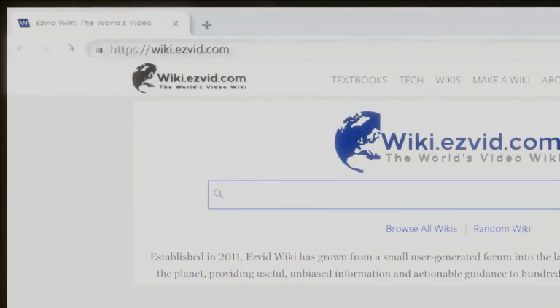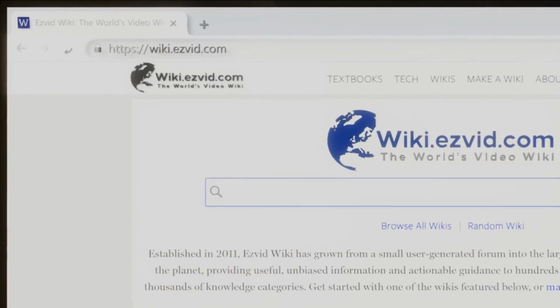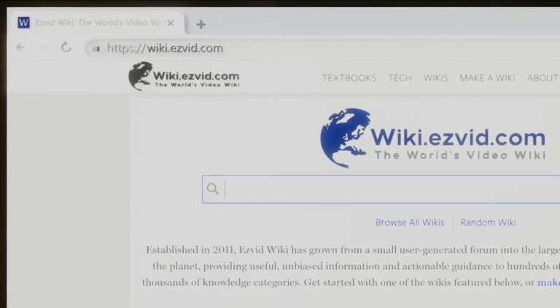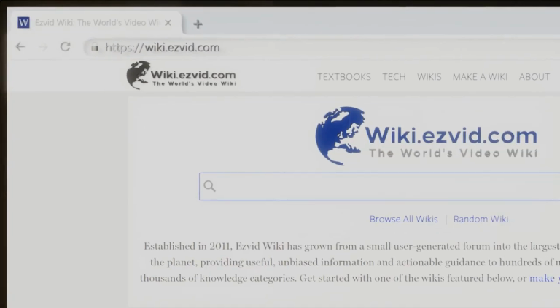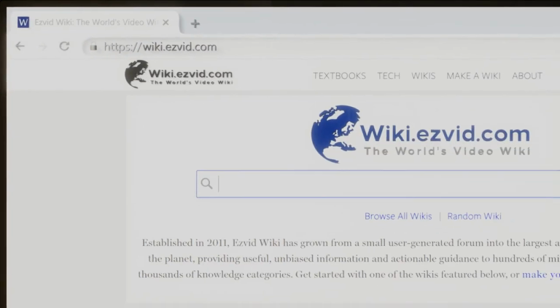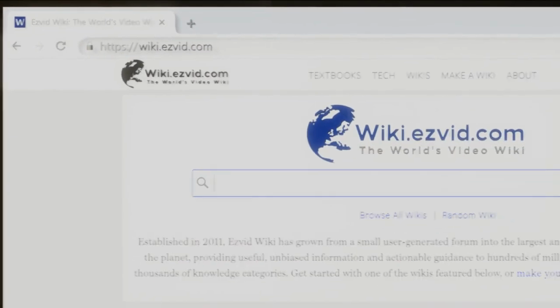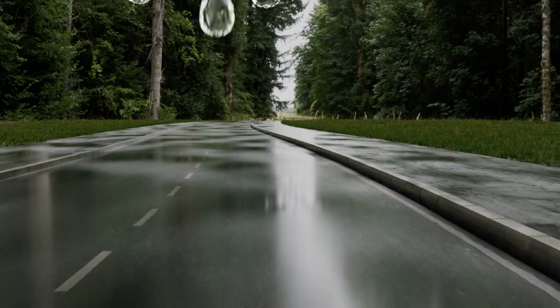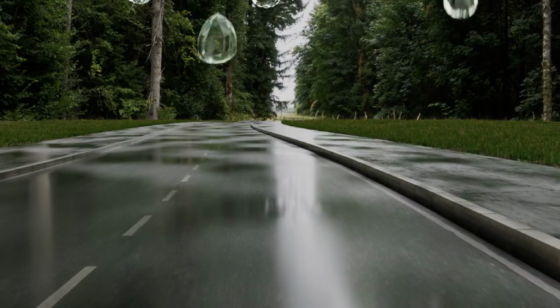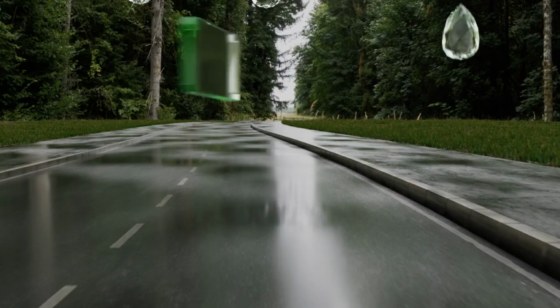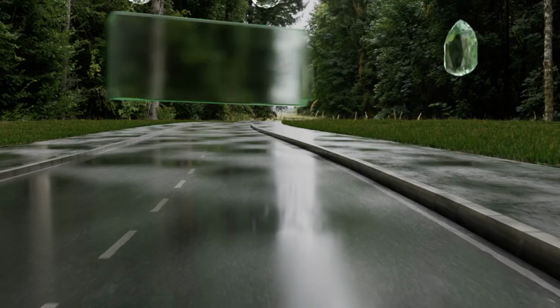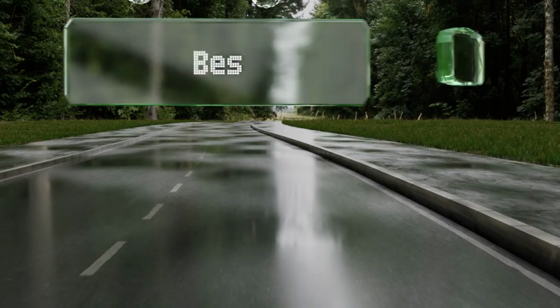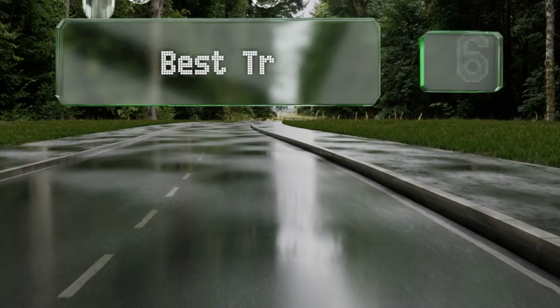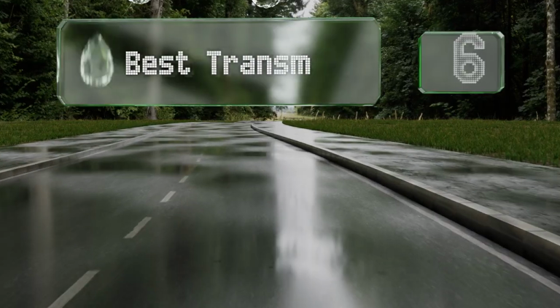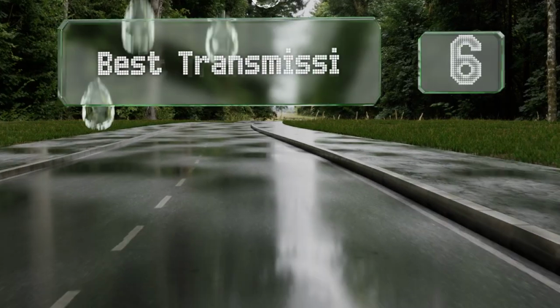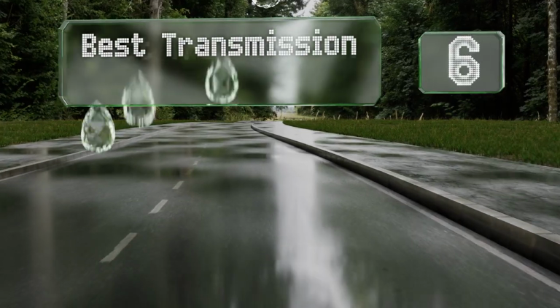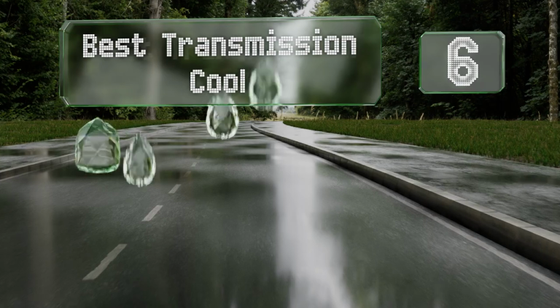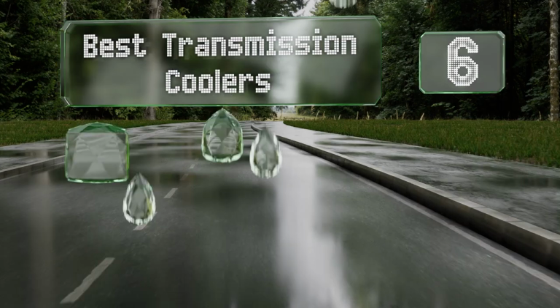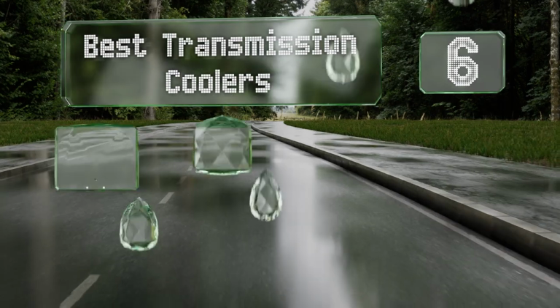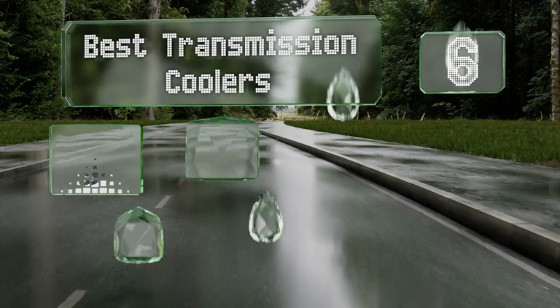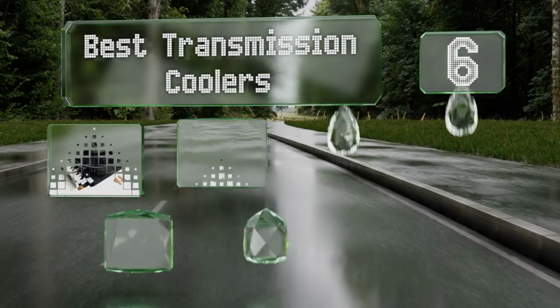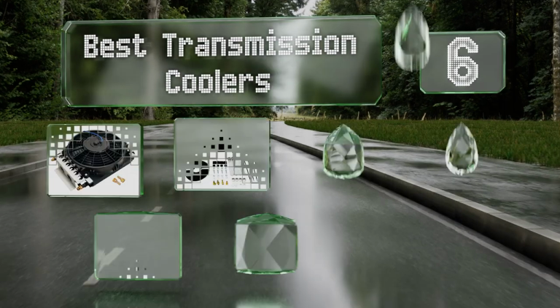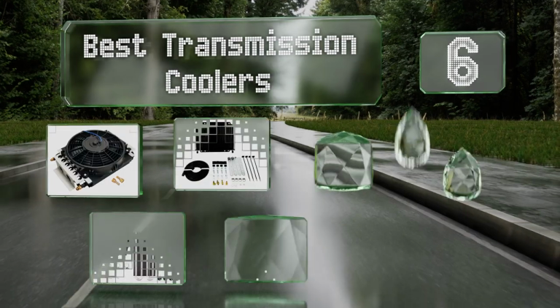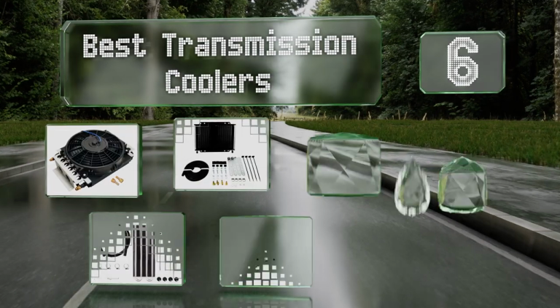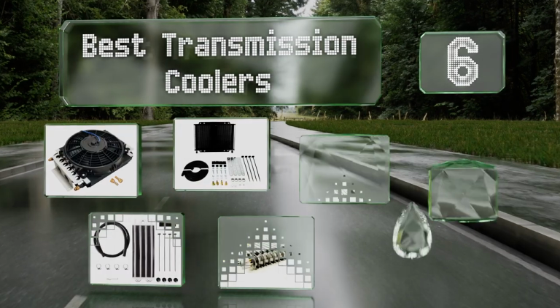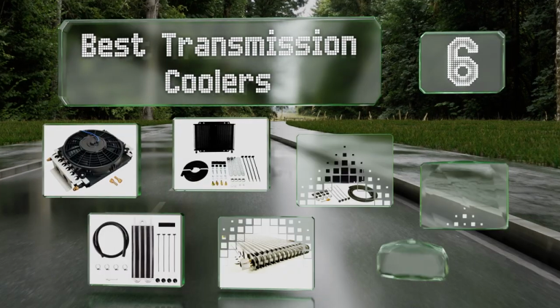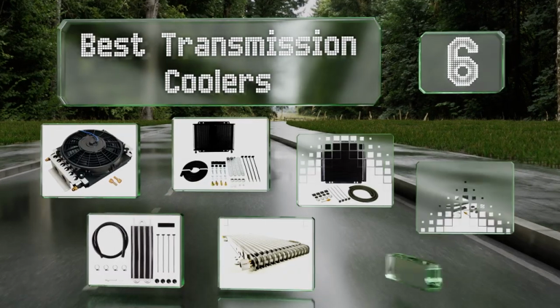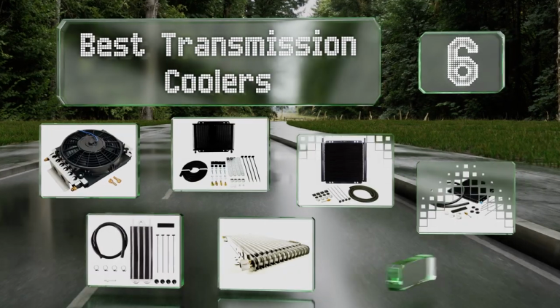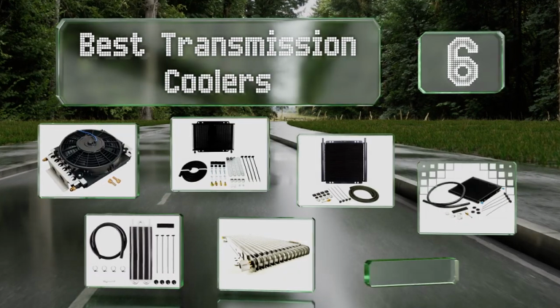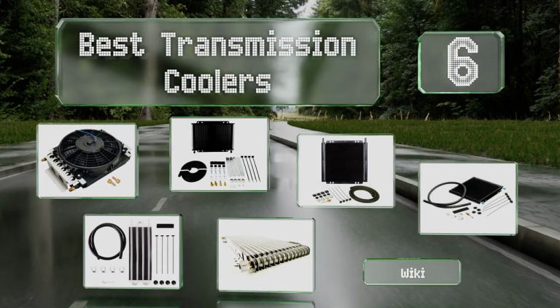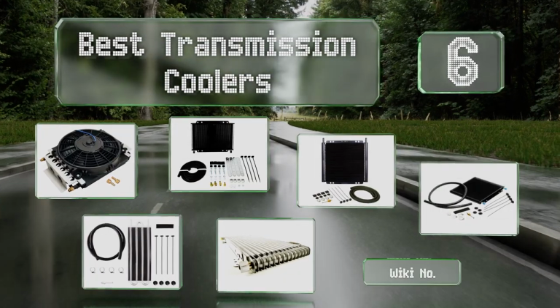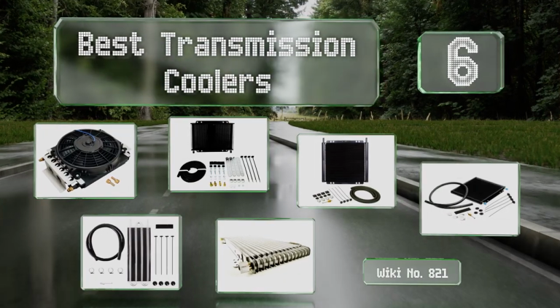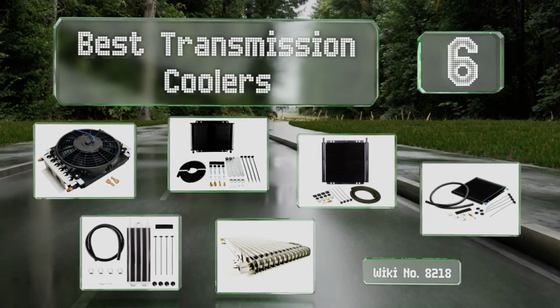EasyVid presents the six best transmission coolers. Let's get started with the list.